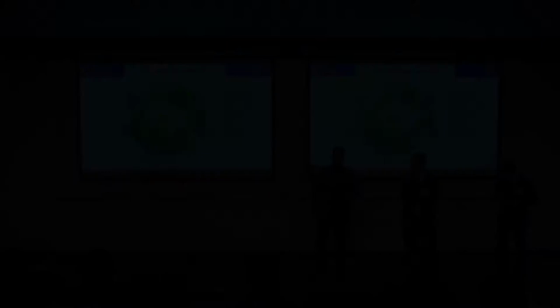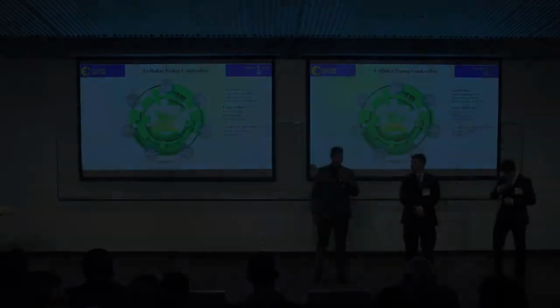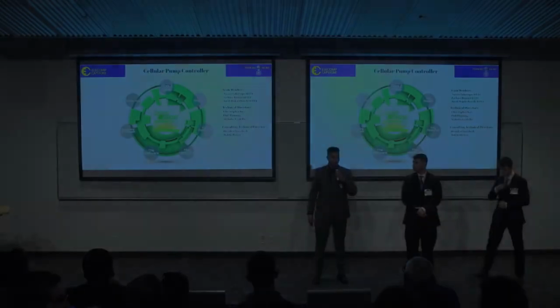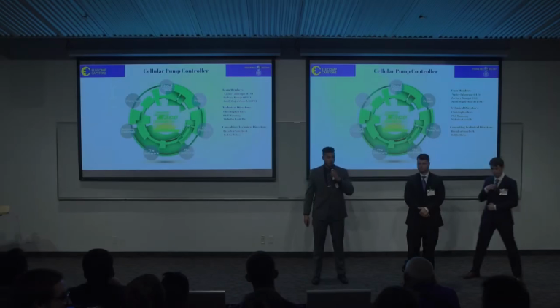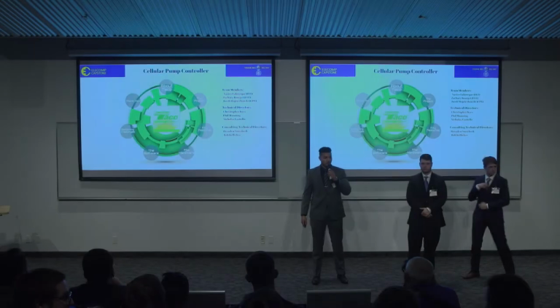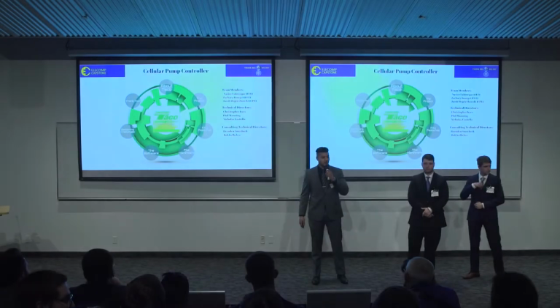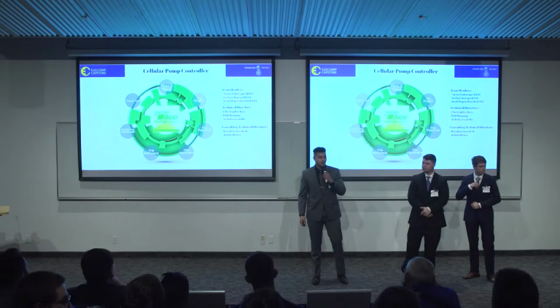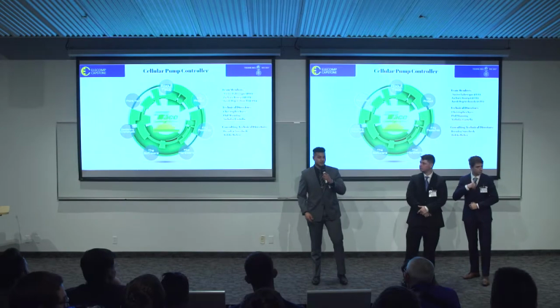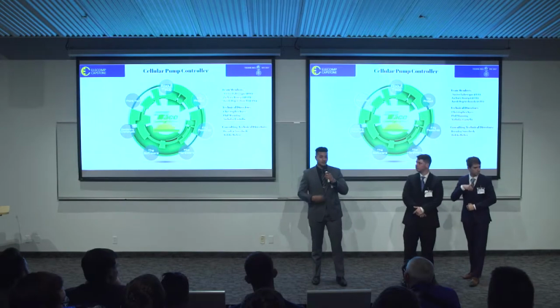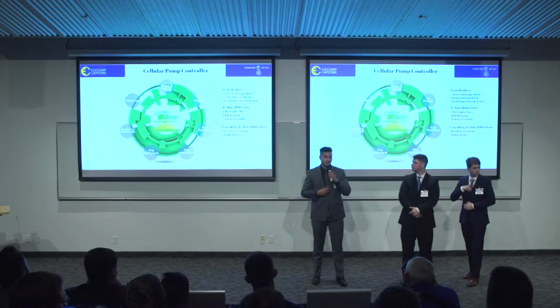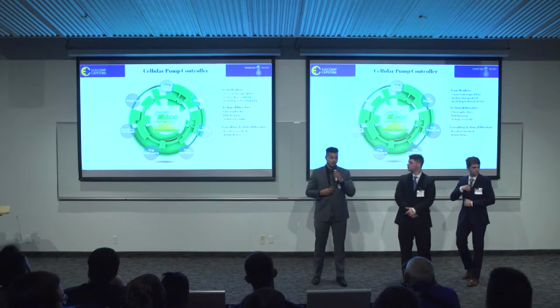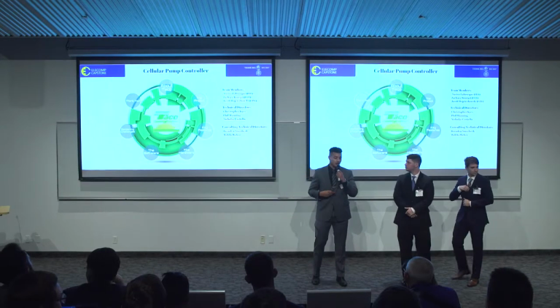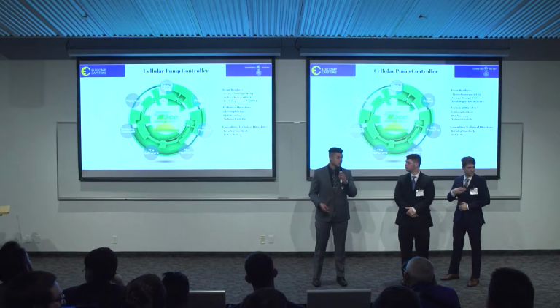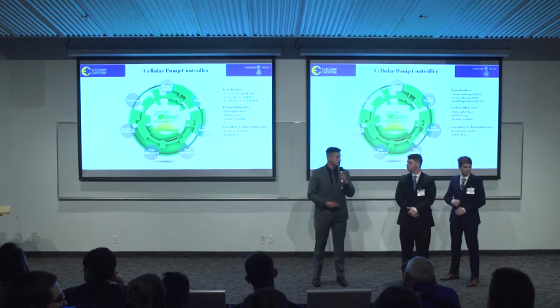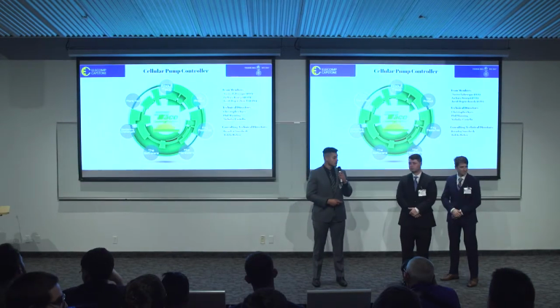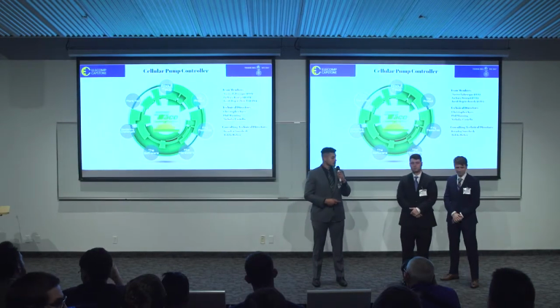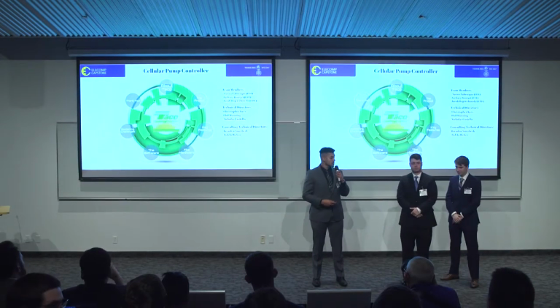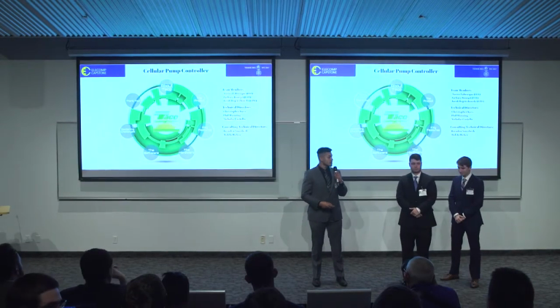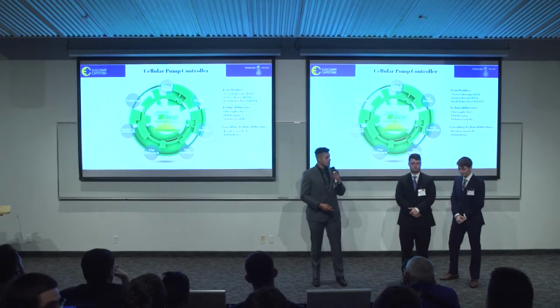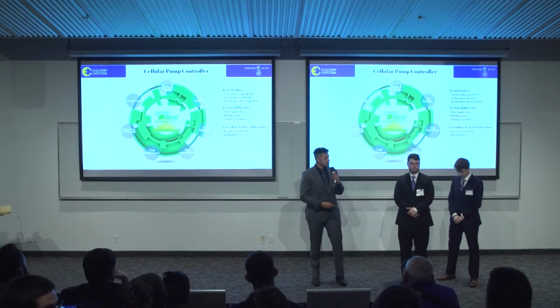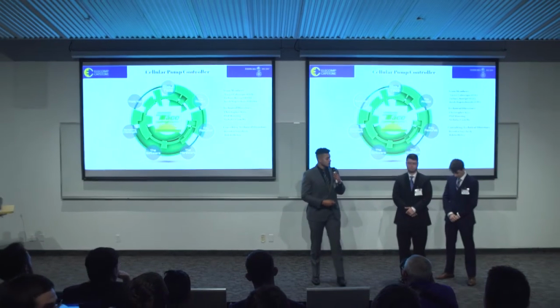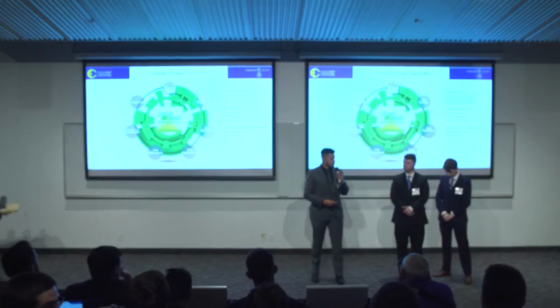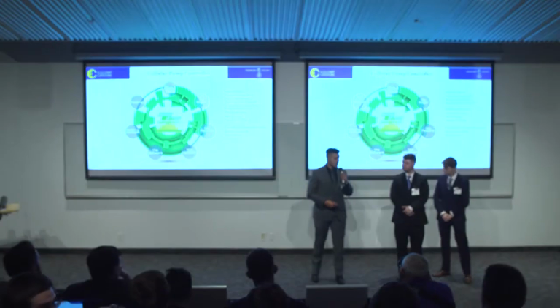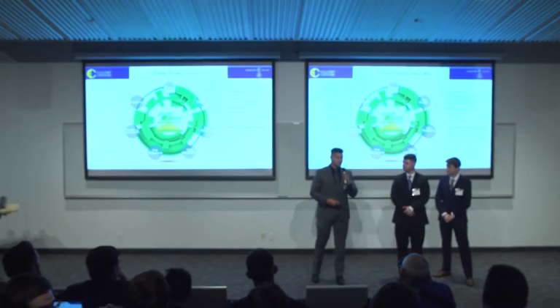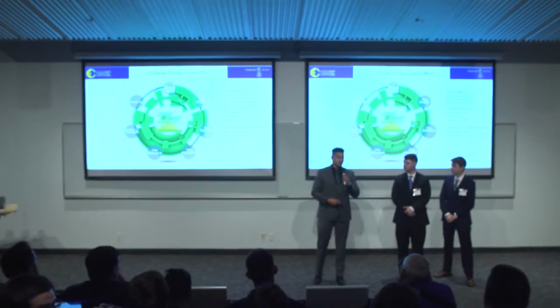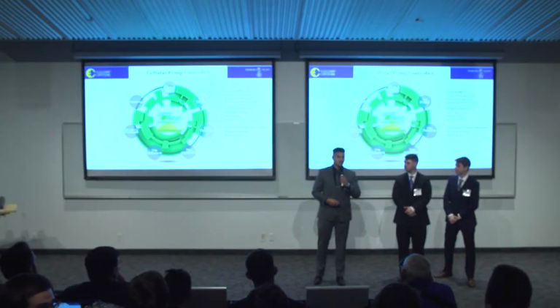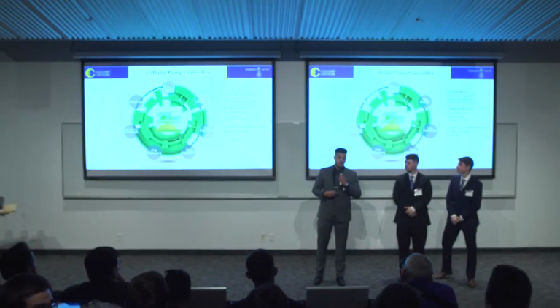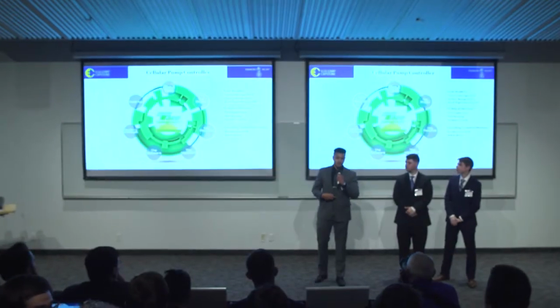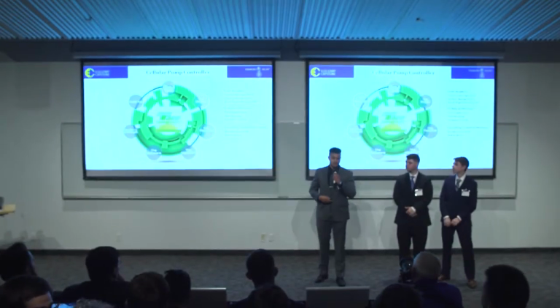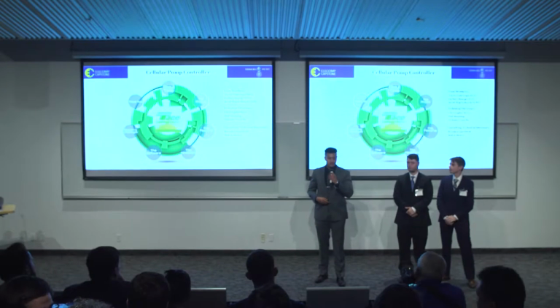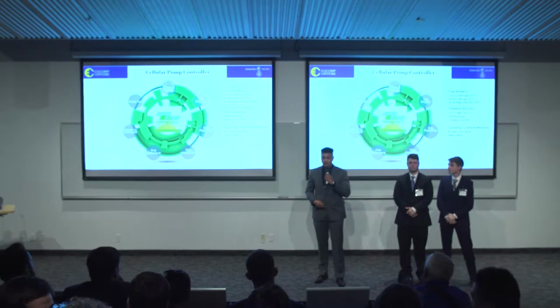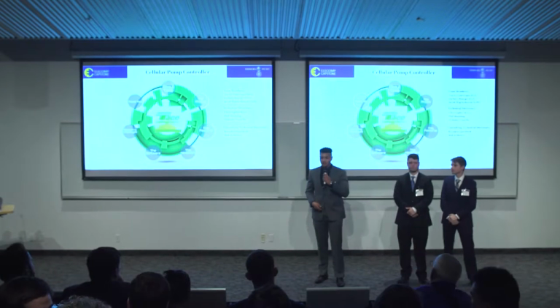Good evening, everybody. My name is Xavier Lebrecht. I'm with Zachary Bruggett and Jacob Wojciechowski, and together we are Team TACO.